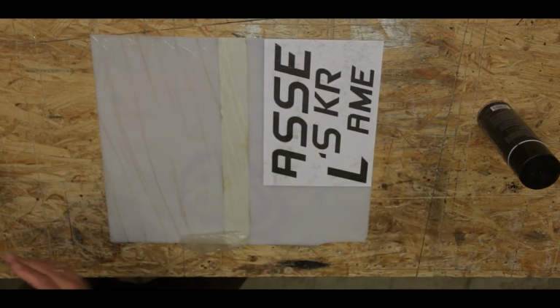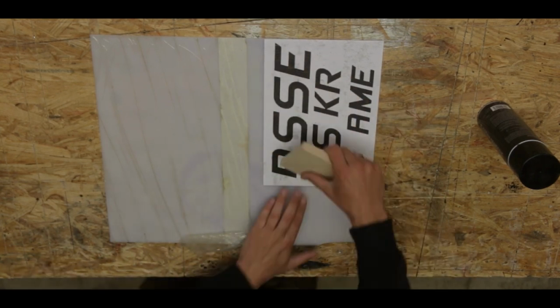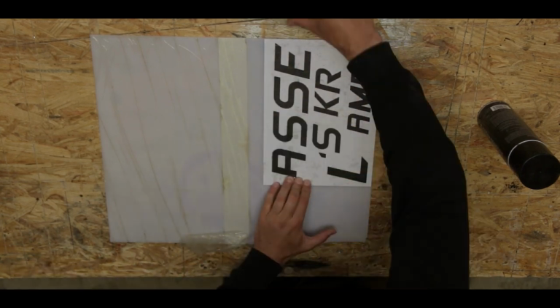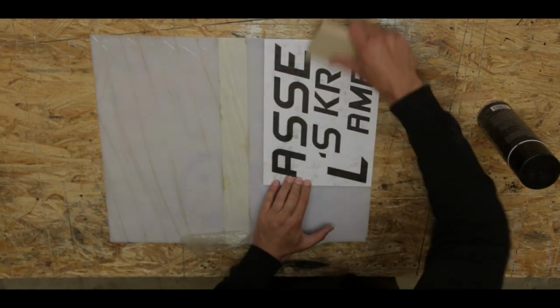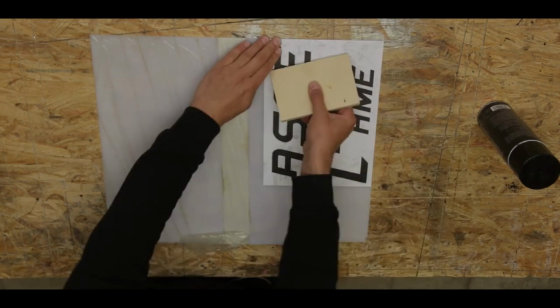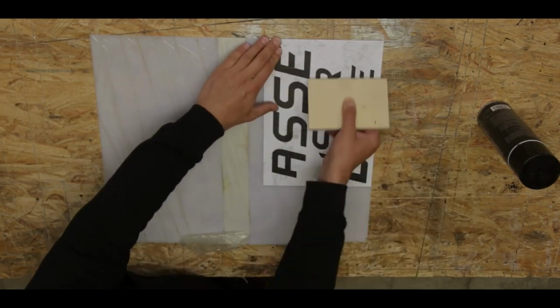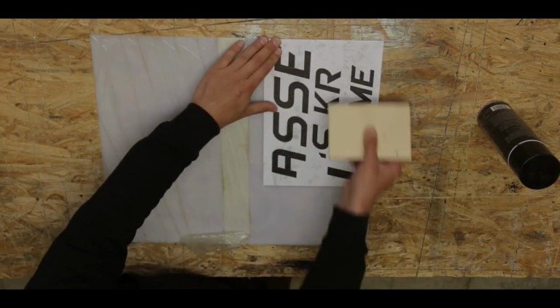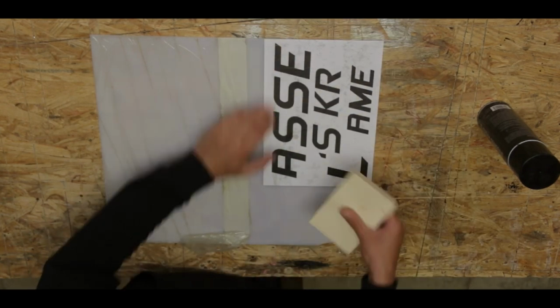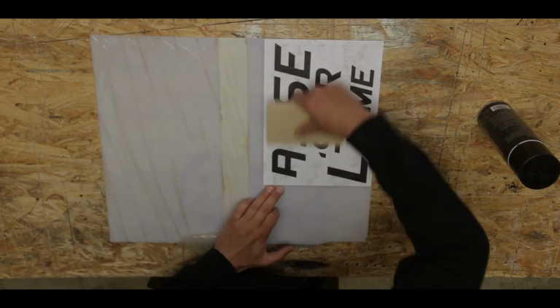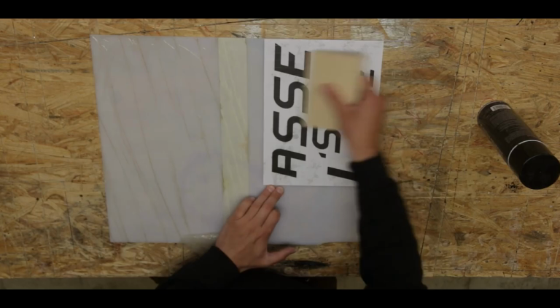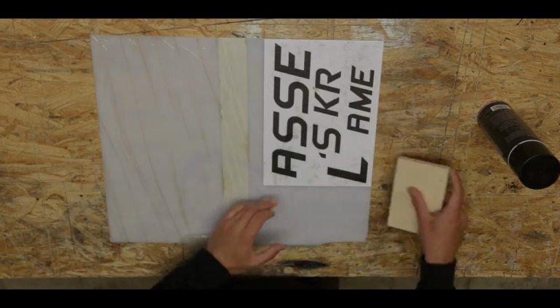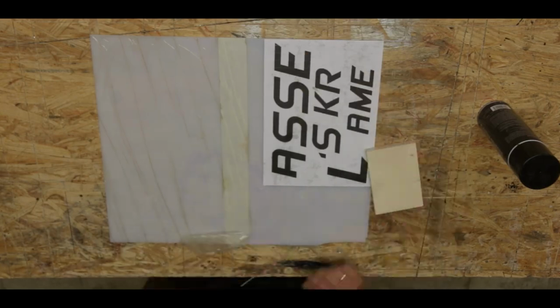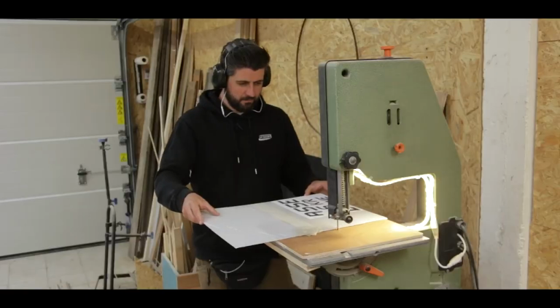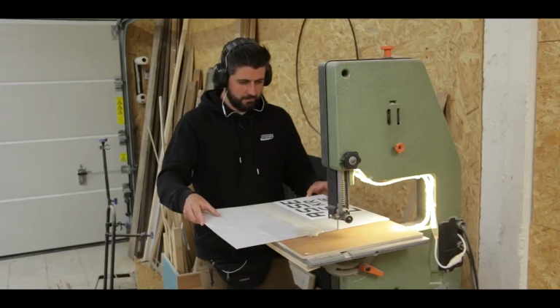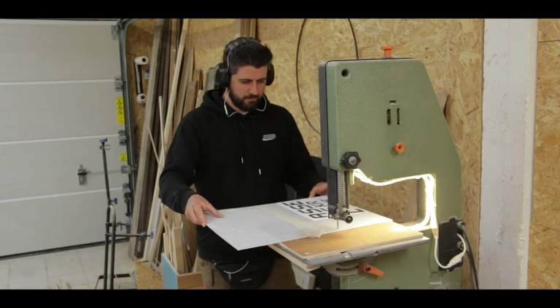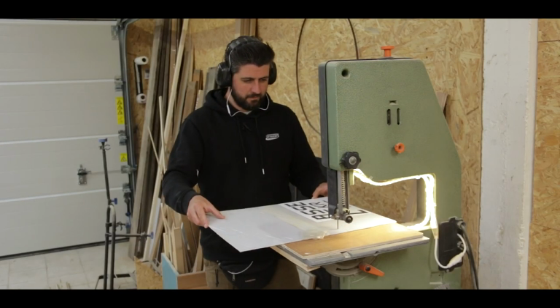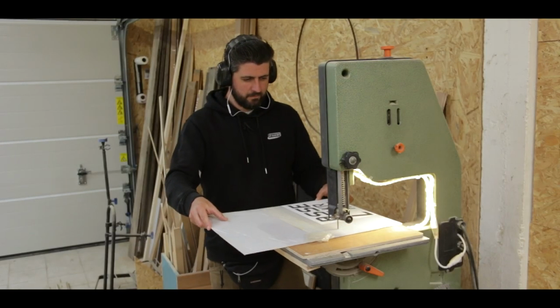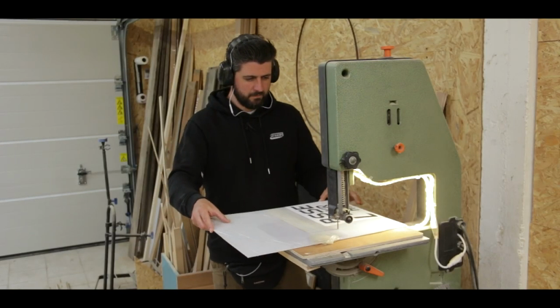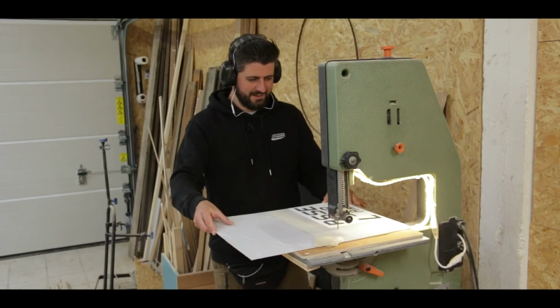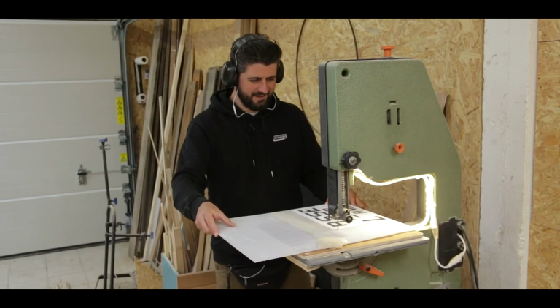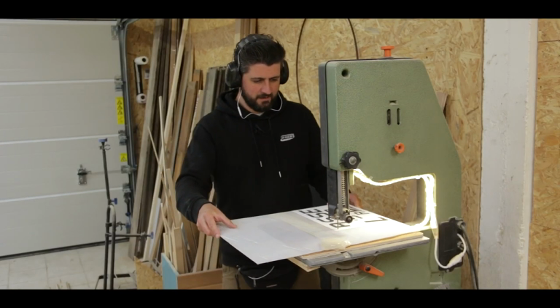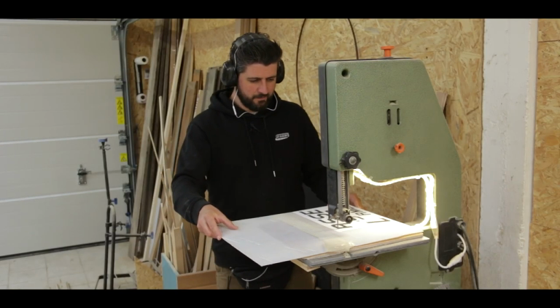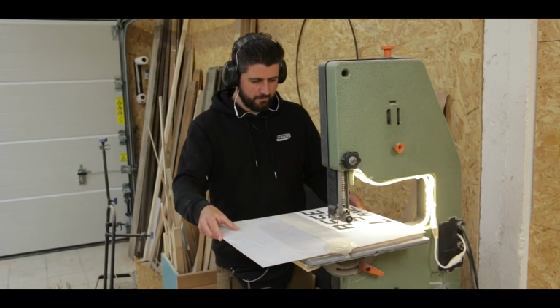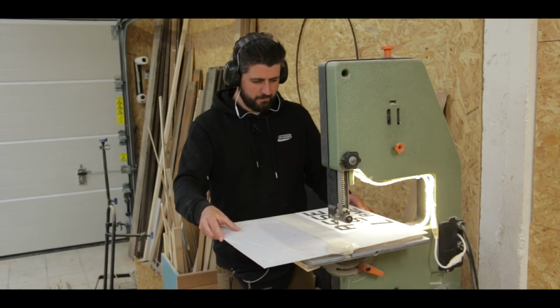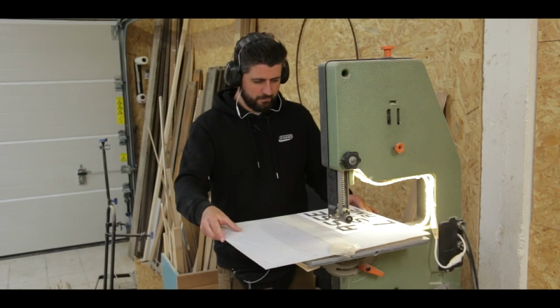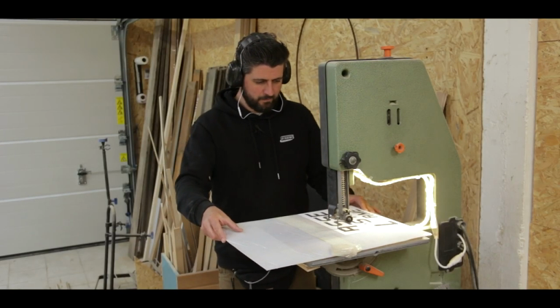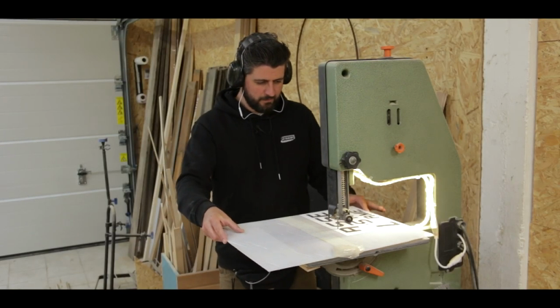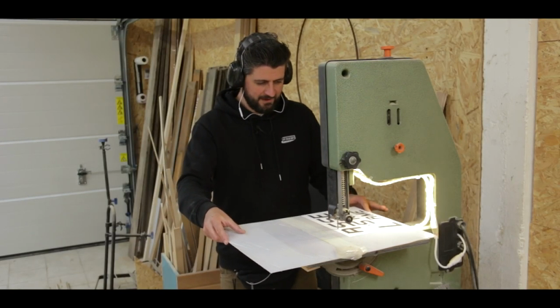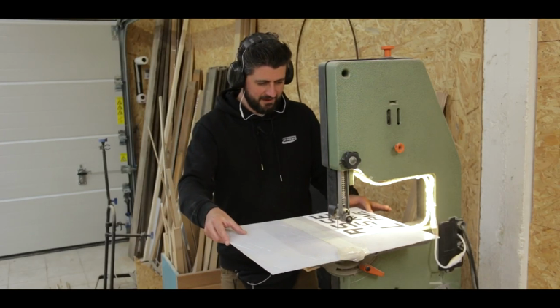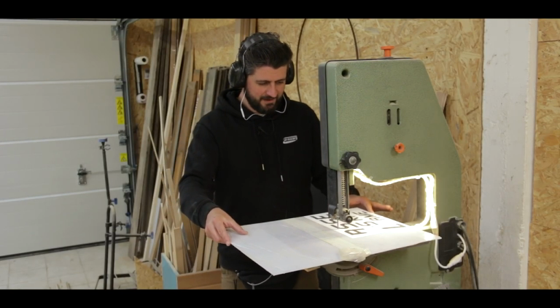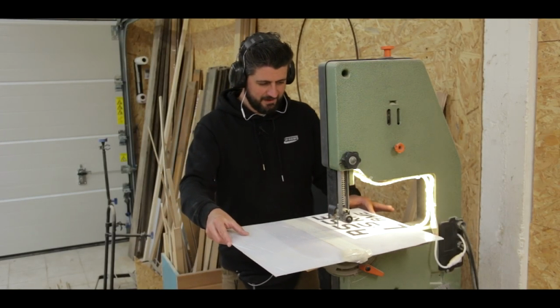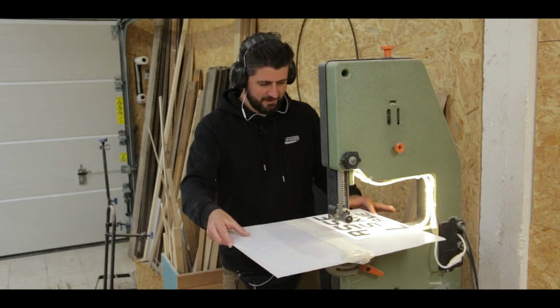Using some simple spray adhesive I attached all the letters to the plexiglass before cutting them out with the bandsaw.